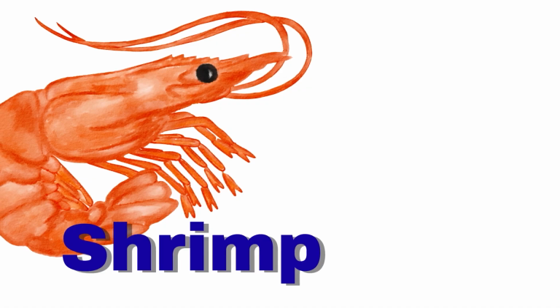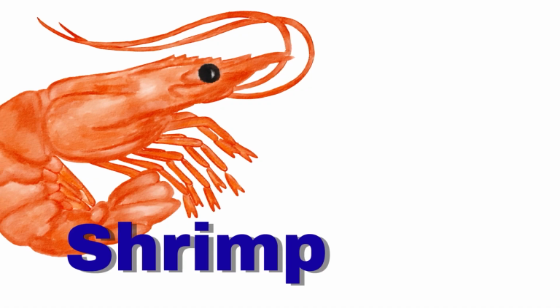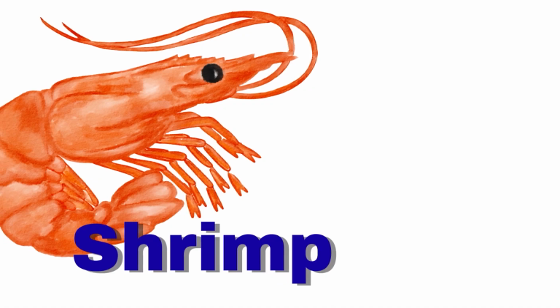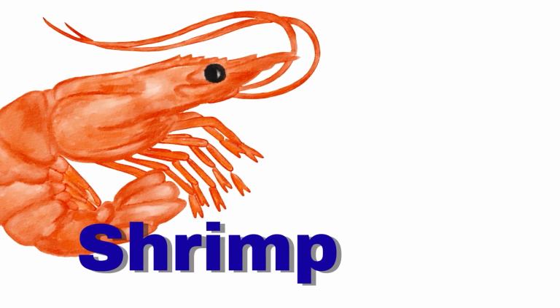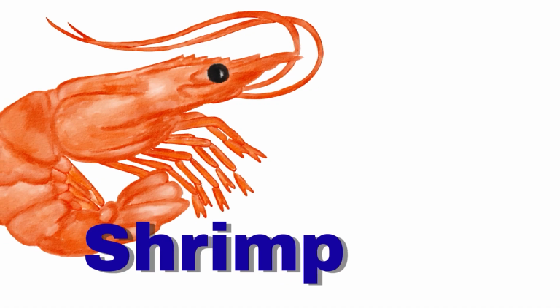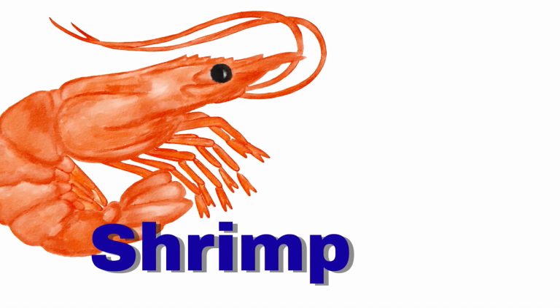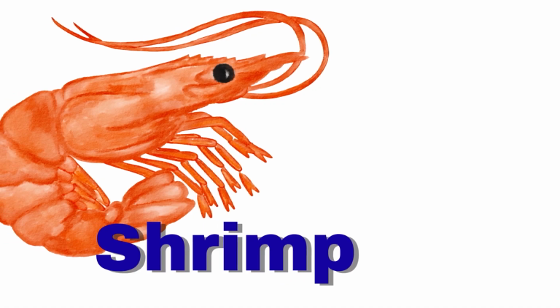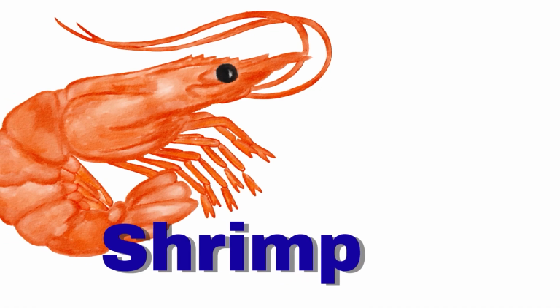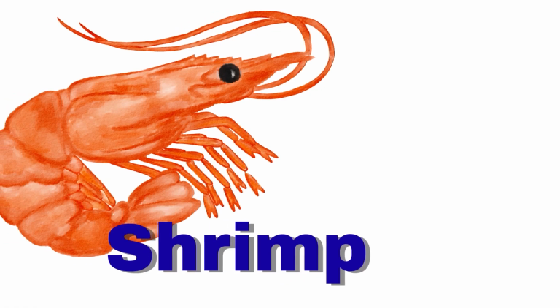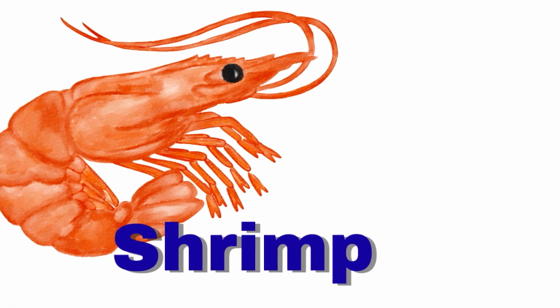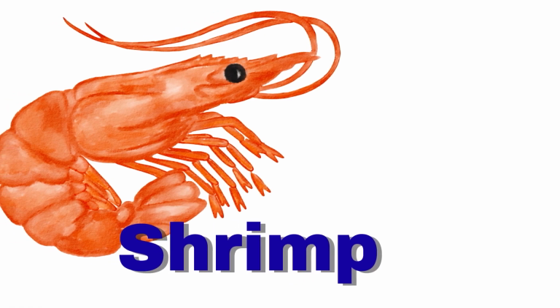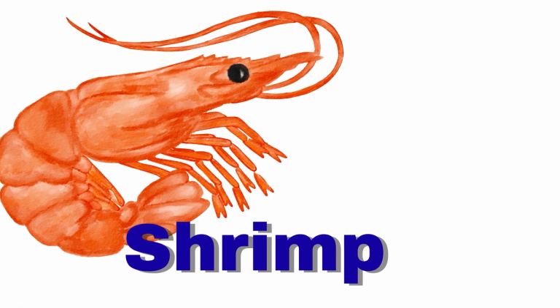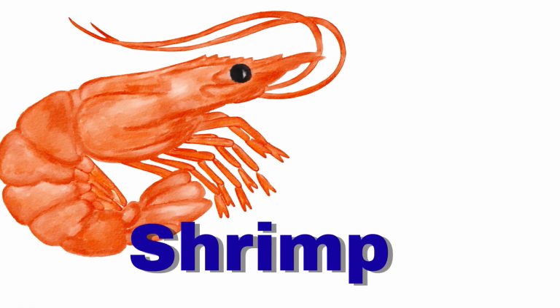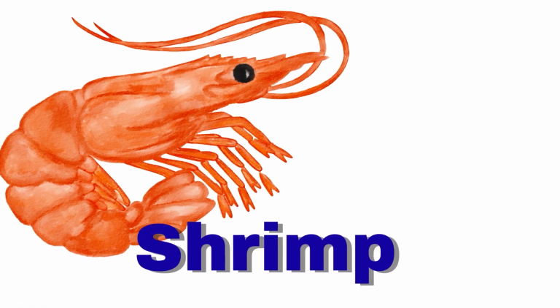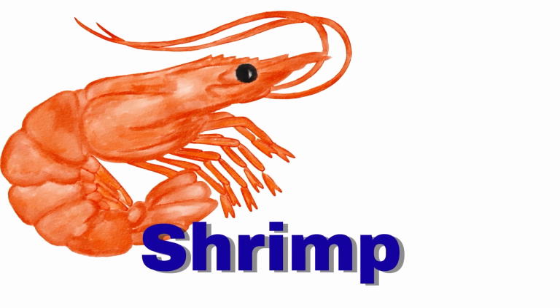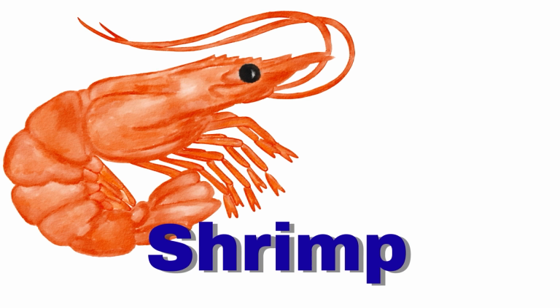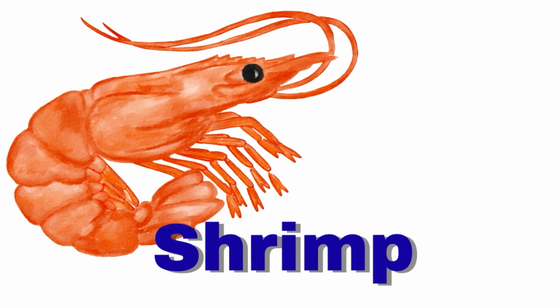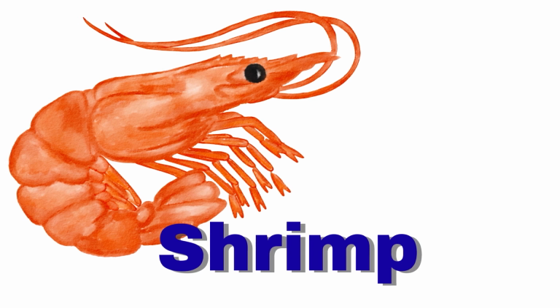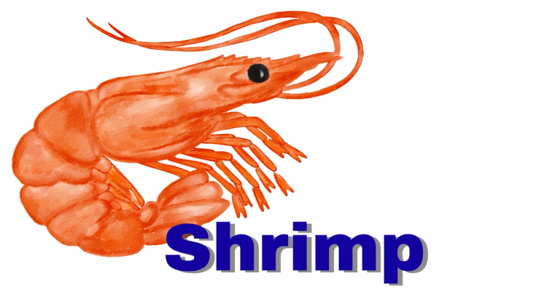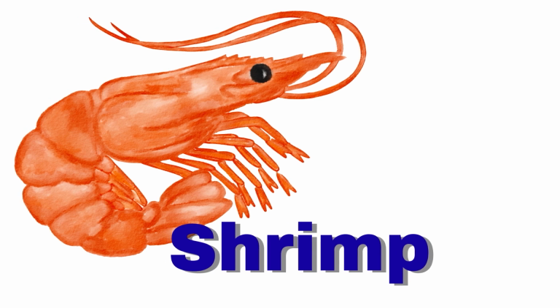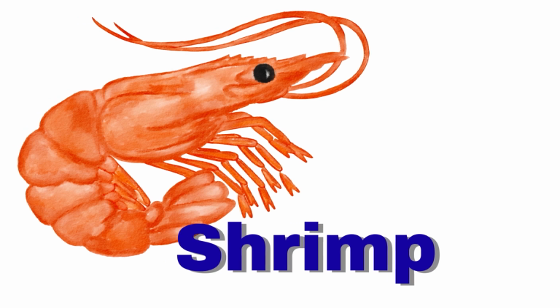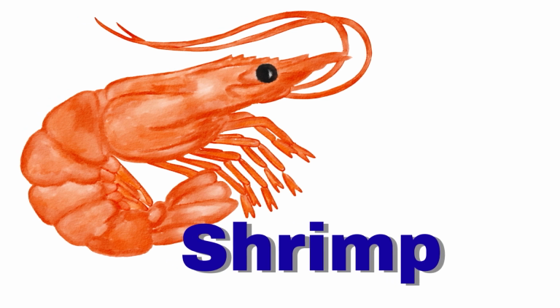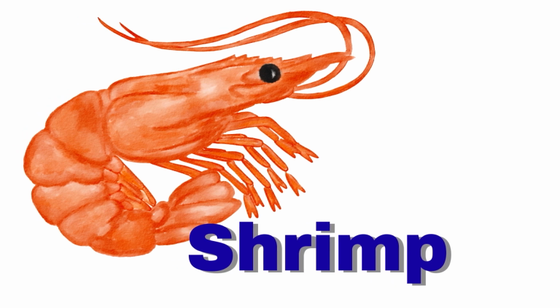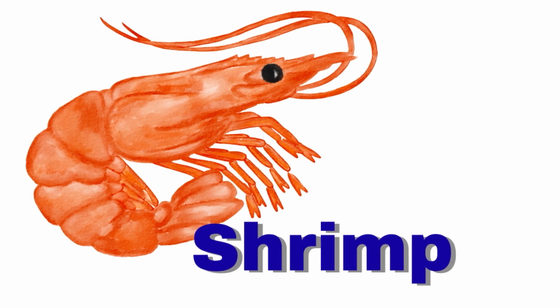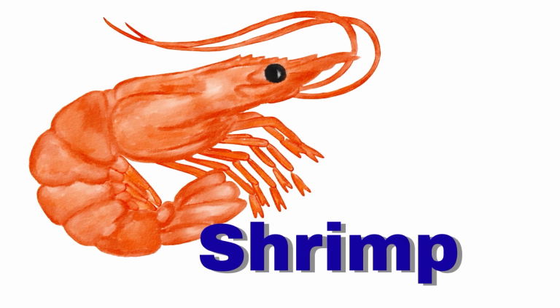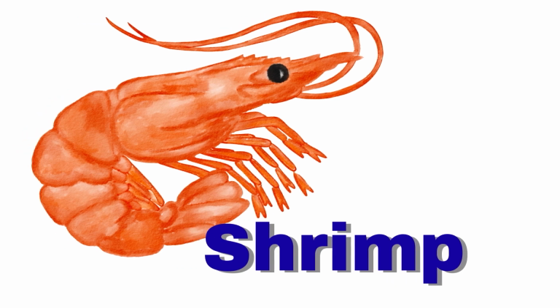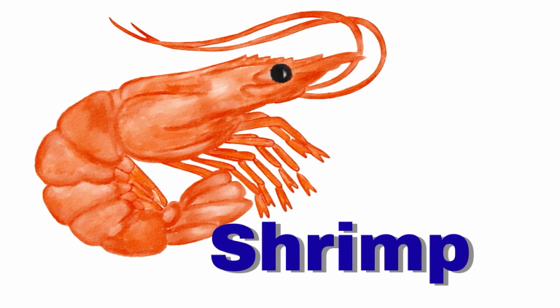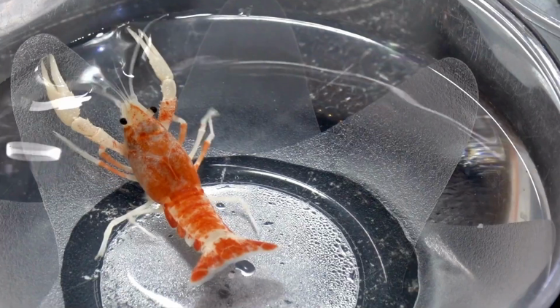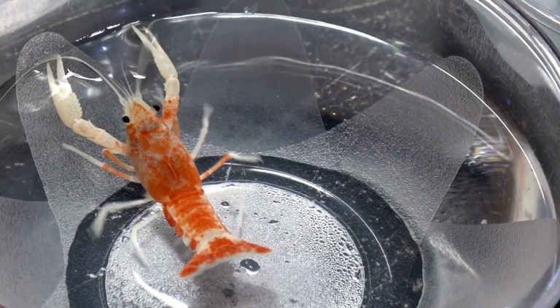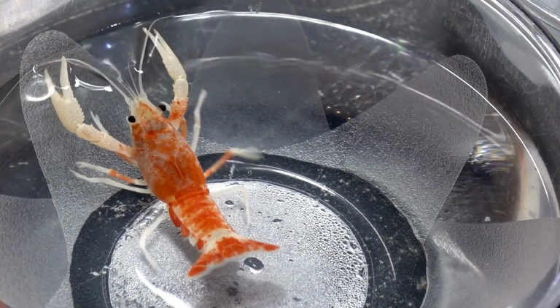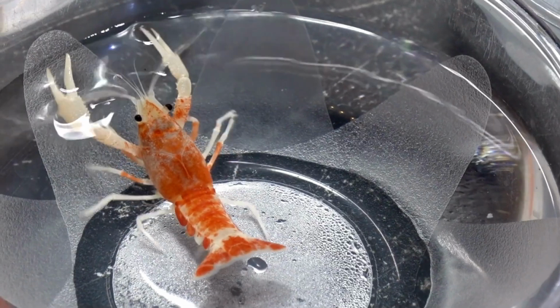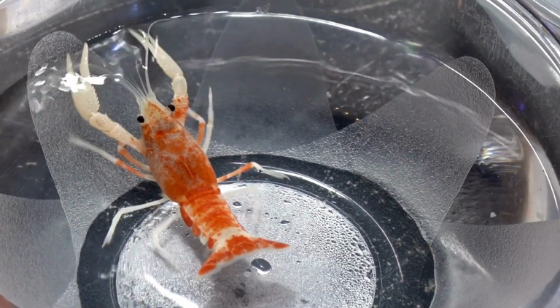Shrimp. A shrimp is small and pink. It swims in groups.